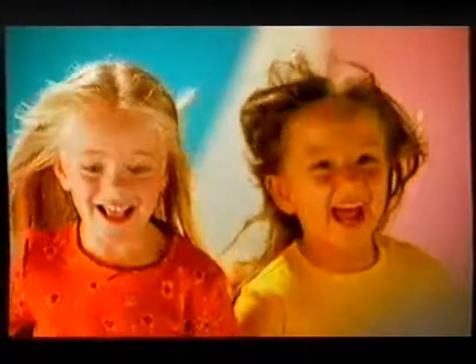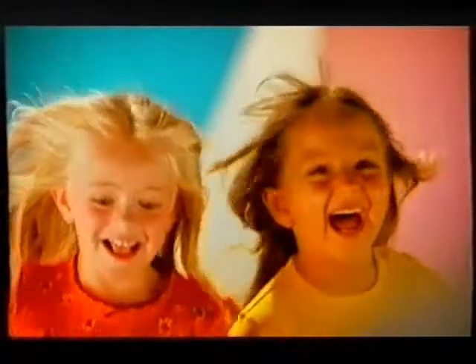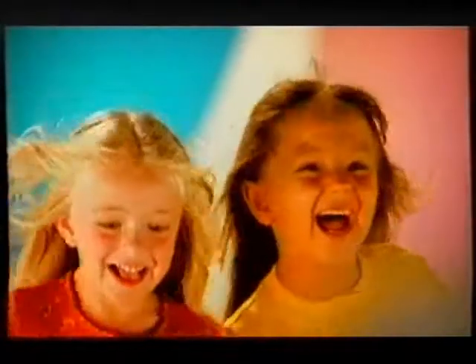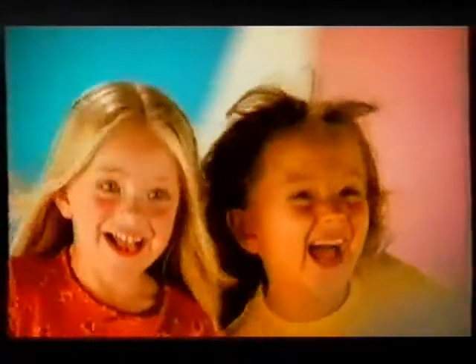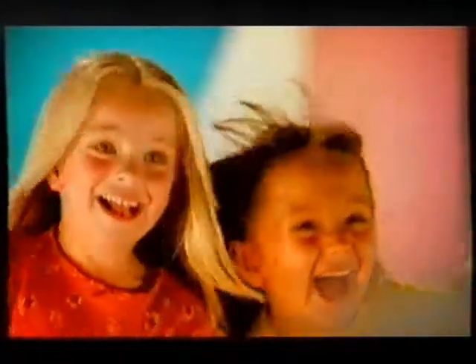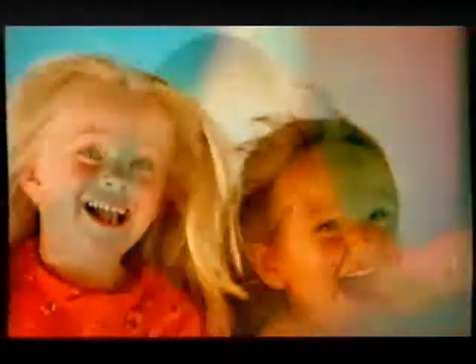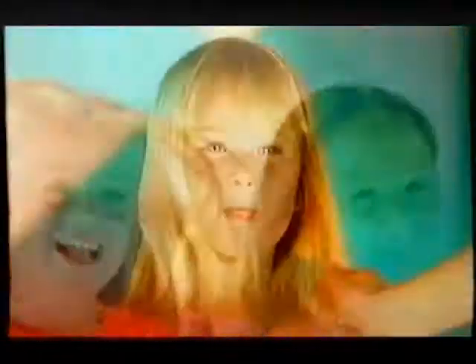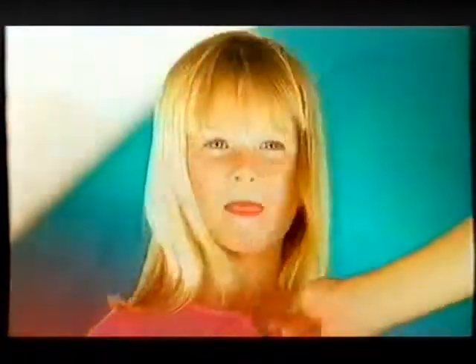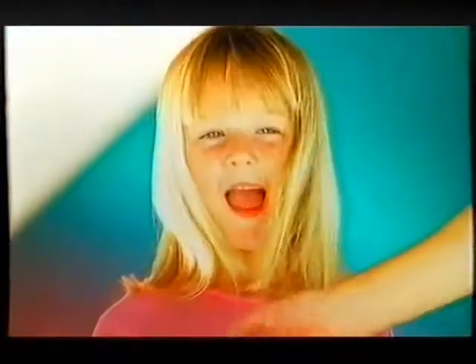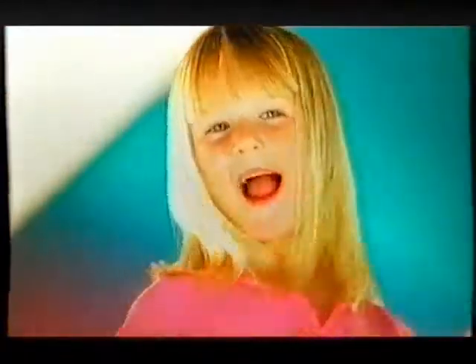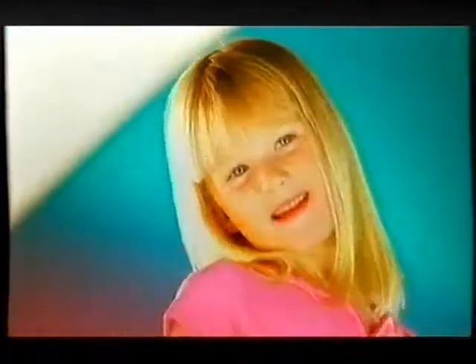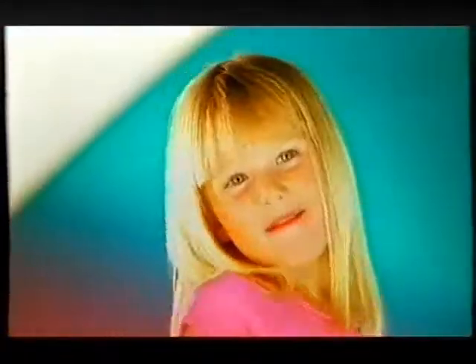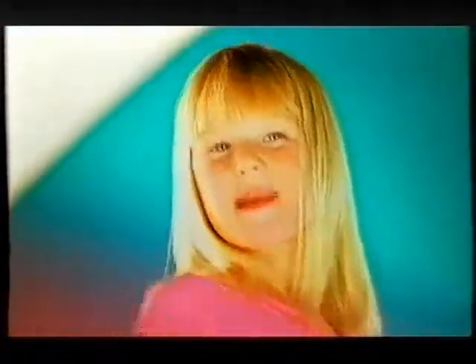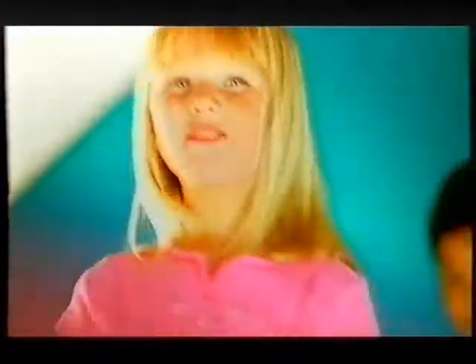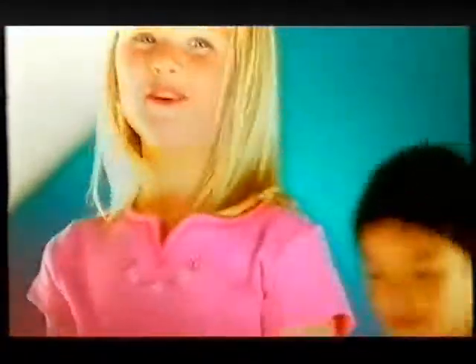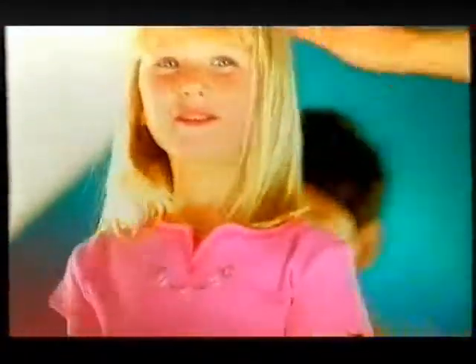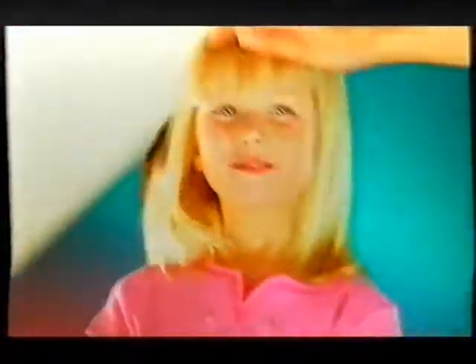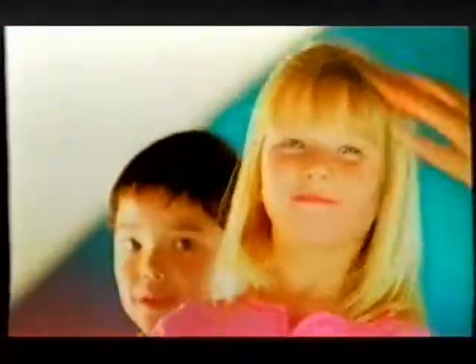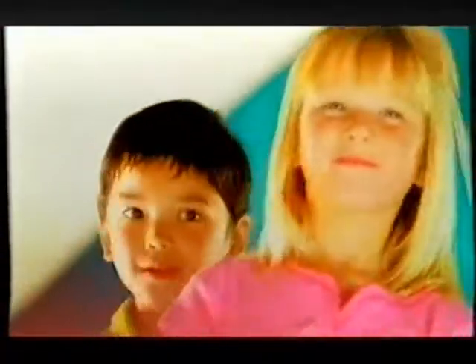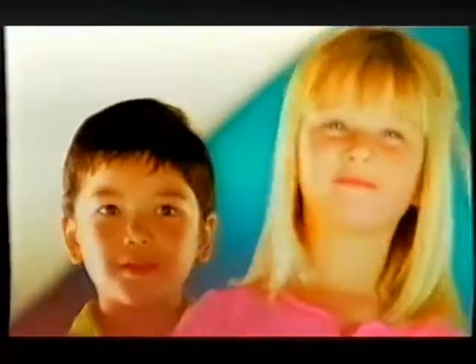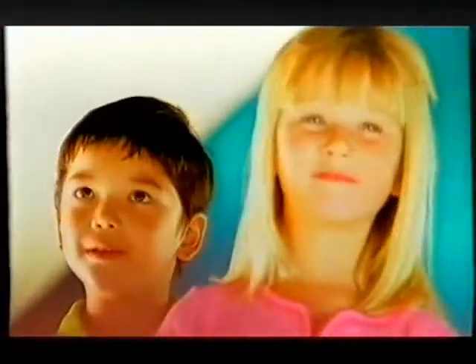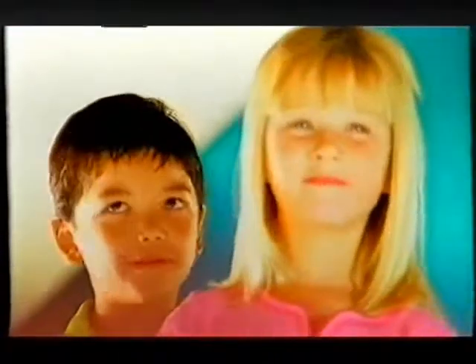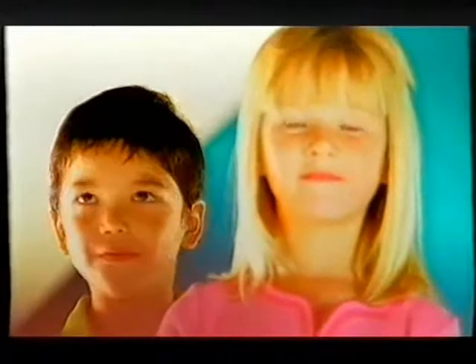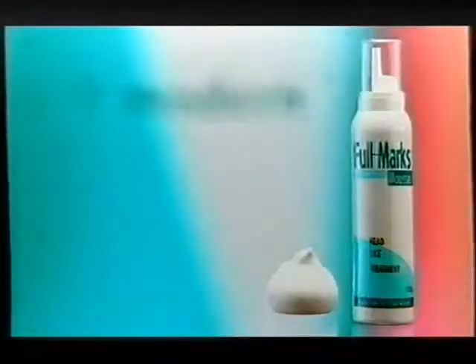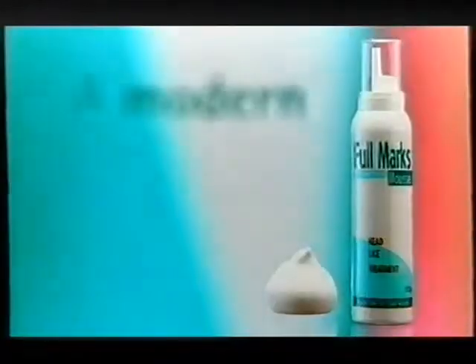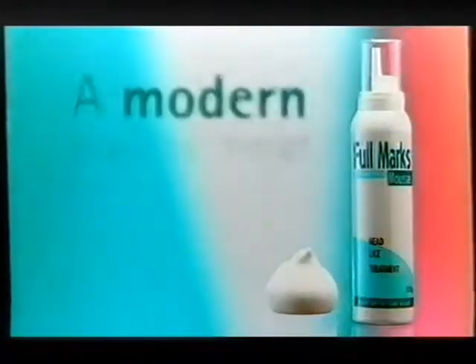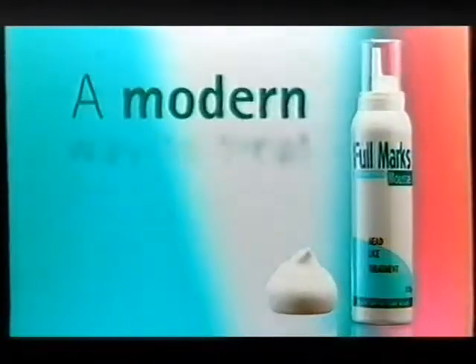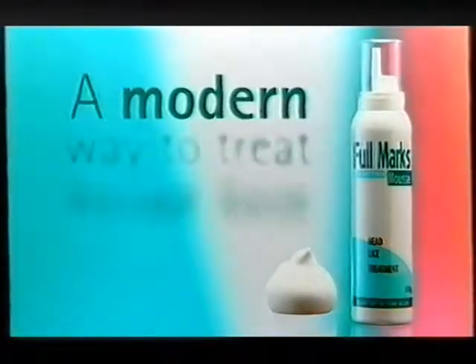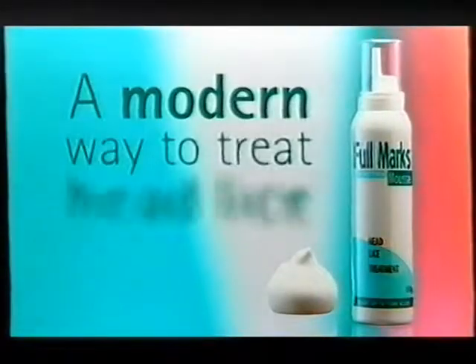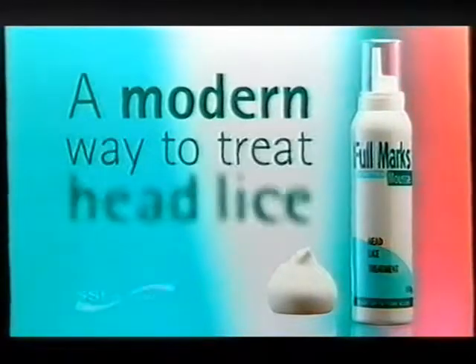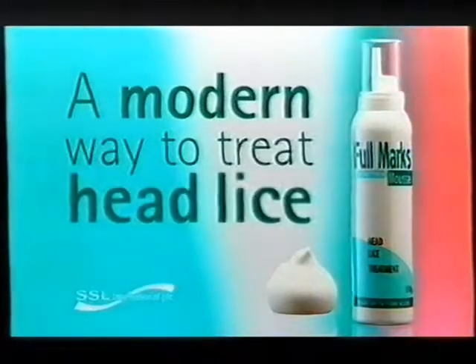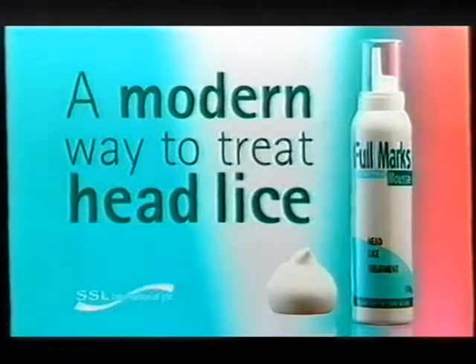And because it's a mousse, there's no mess and no fuss. Full Marks Mousse: a modern way to treat head lice.